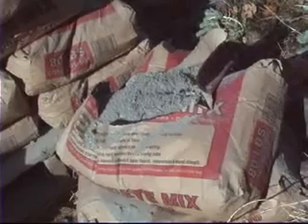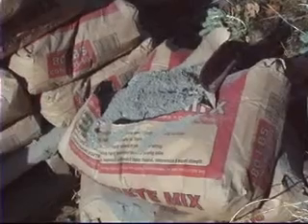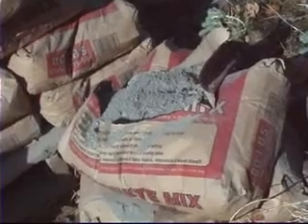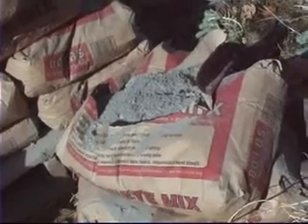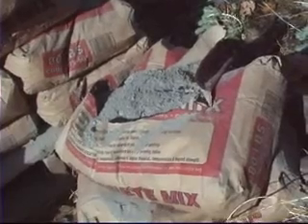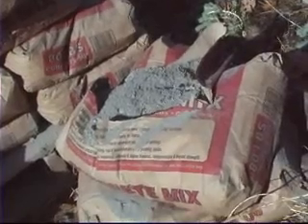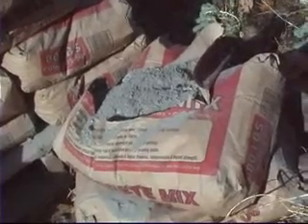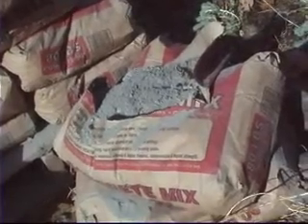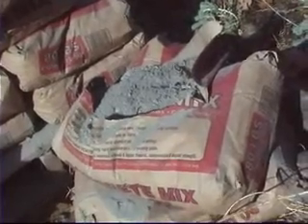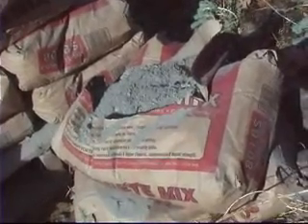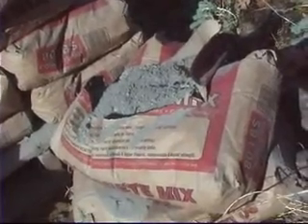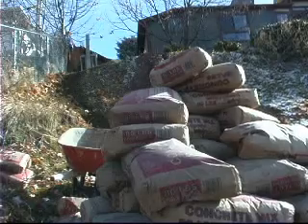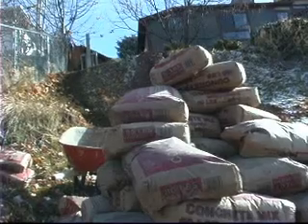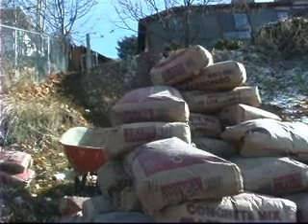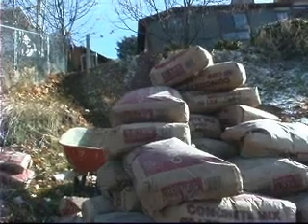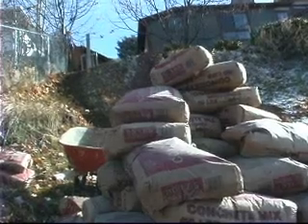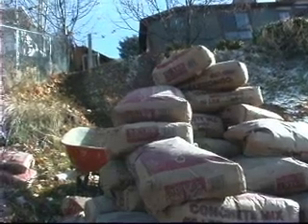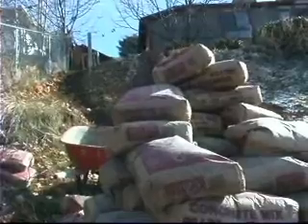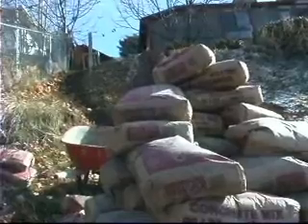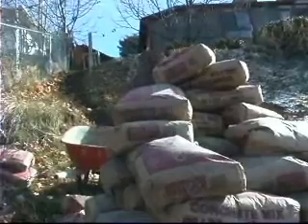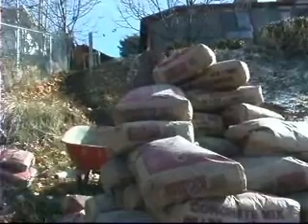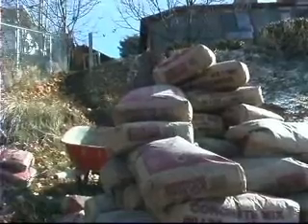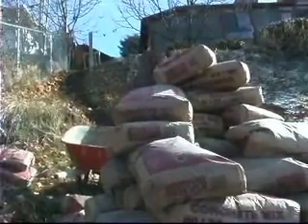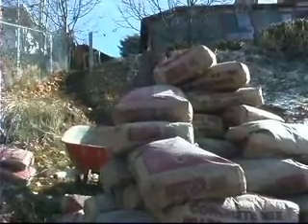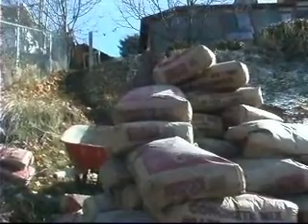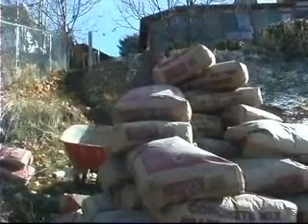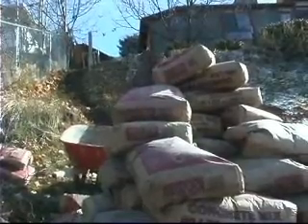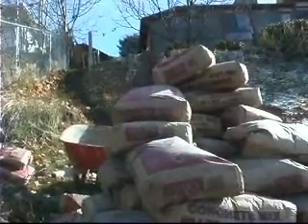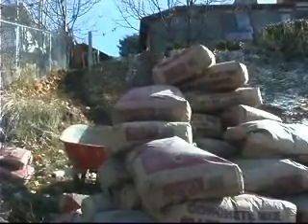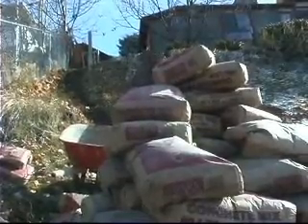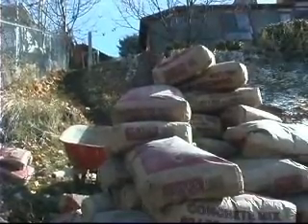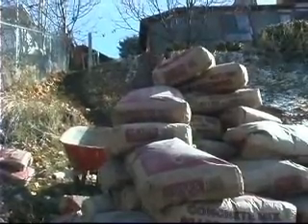Only one bag of concrete broke. The system worked. Now the most difficult and dangerous part of the operation.